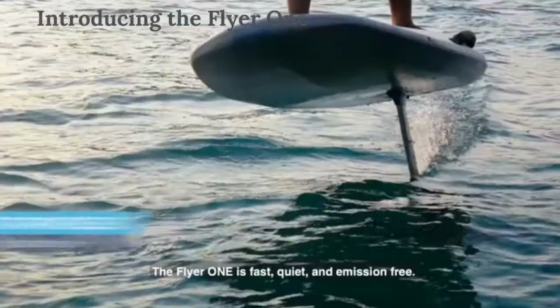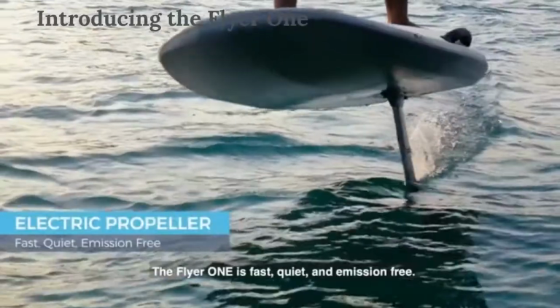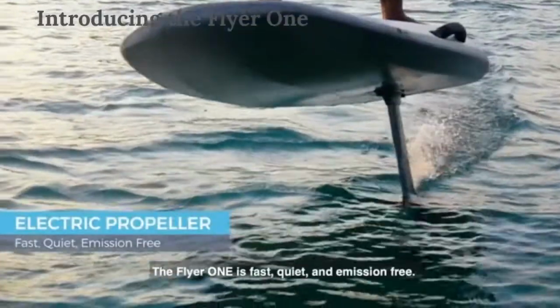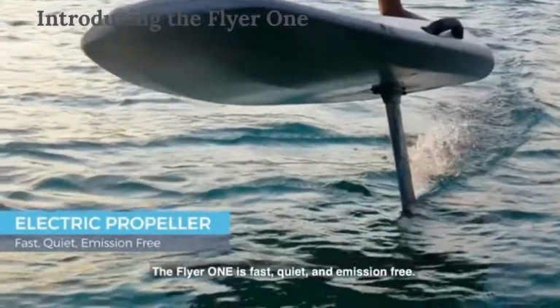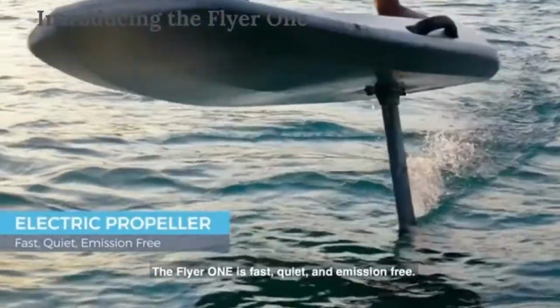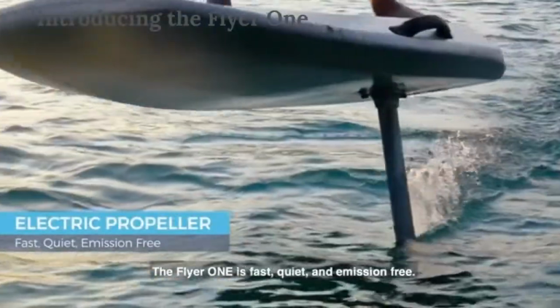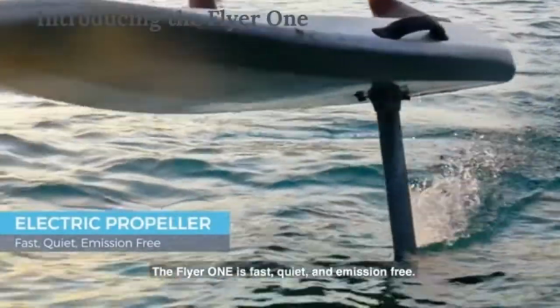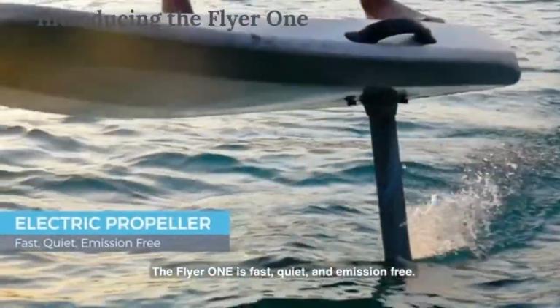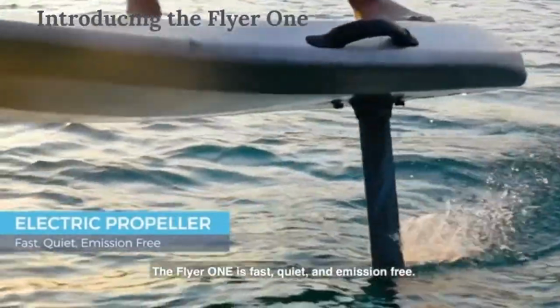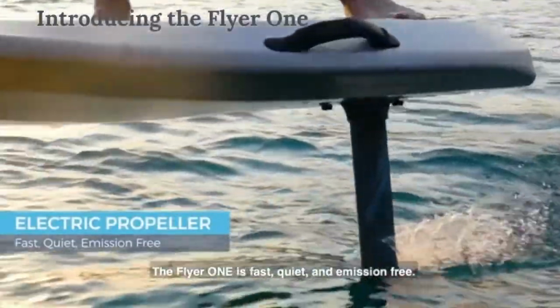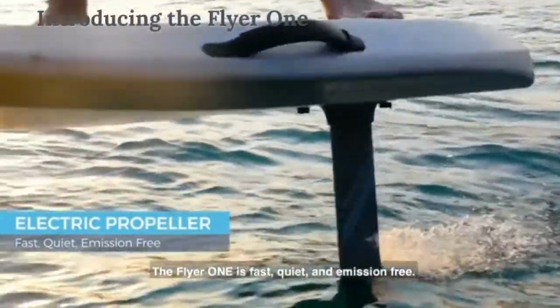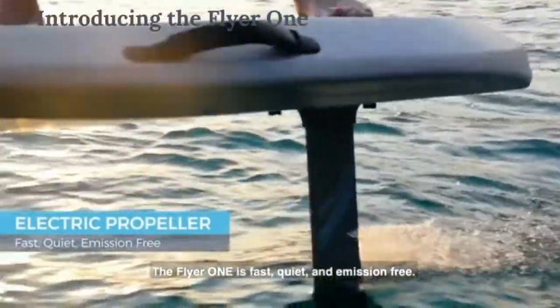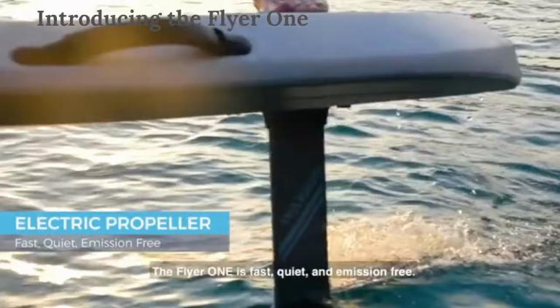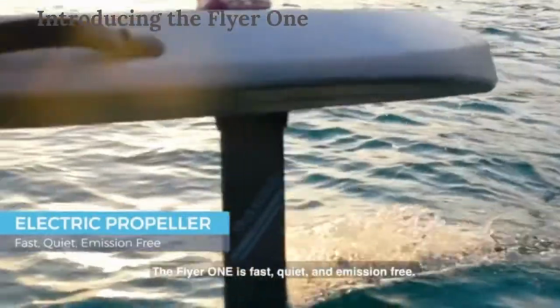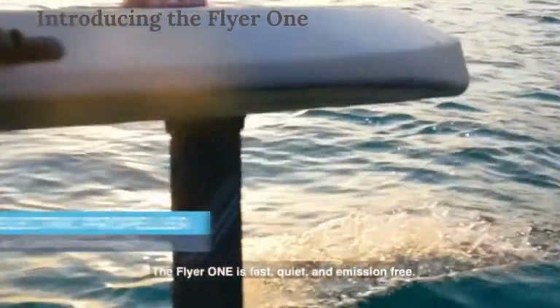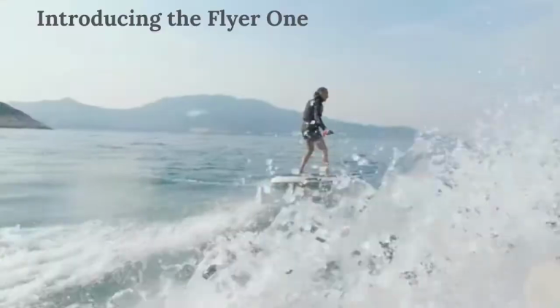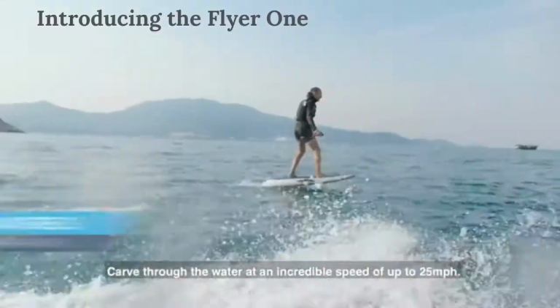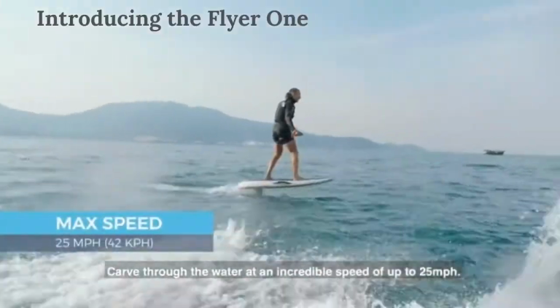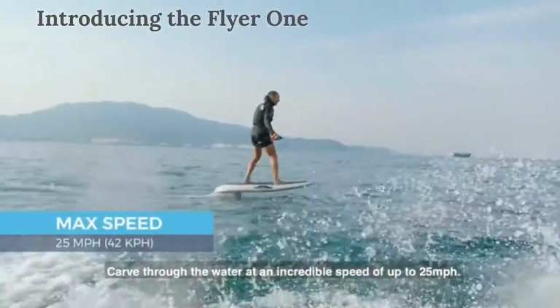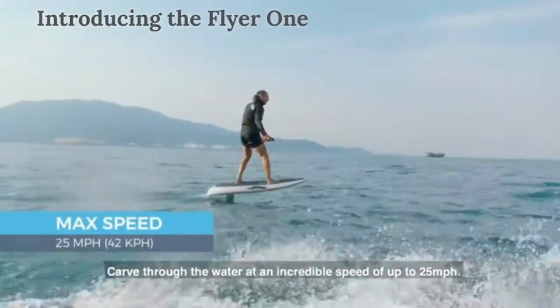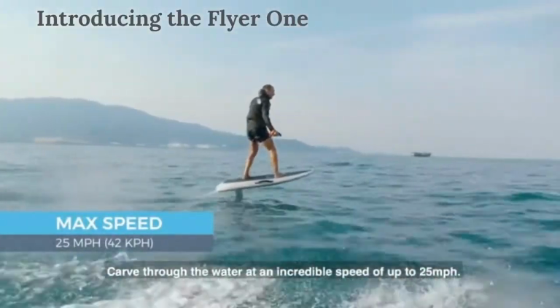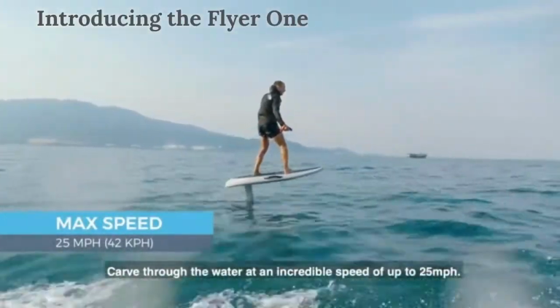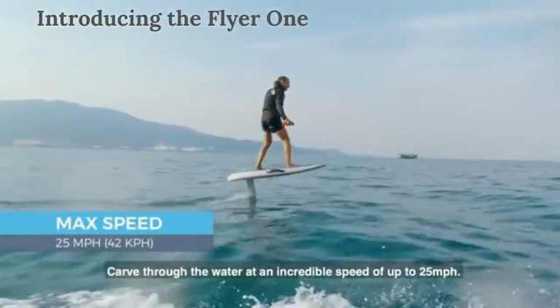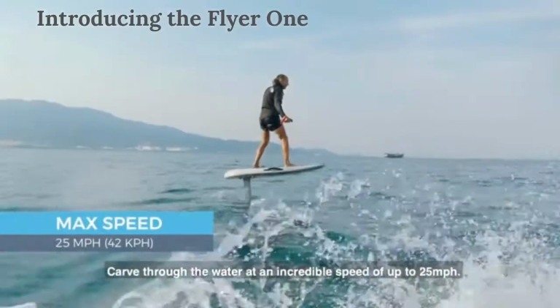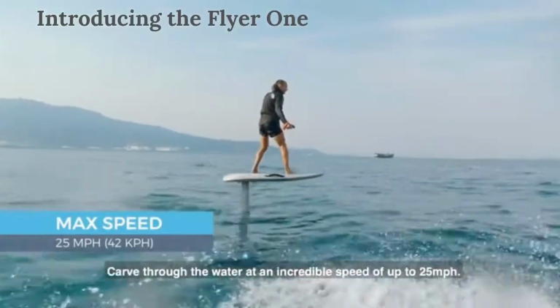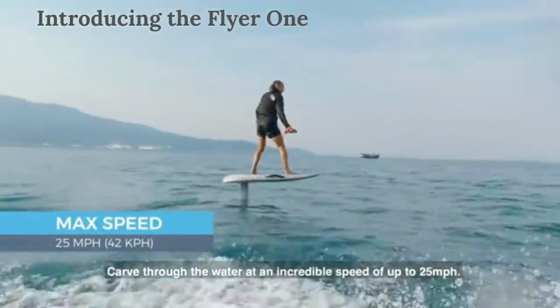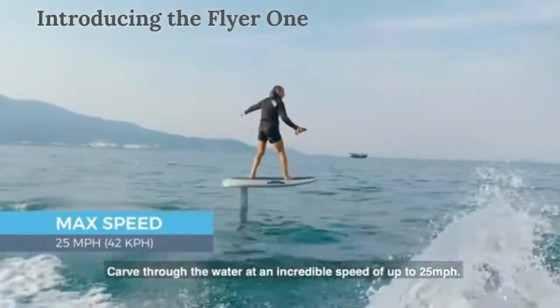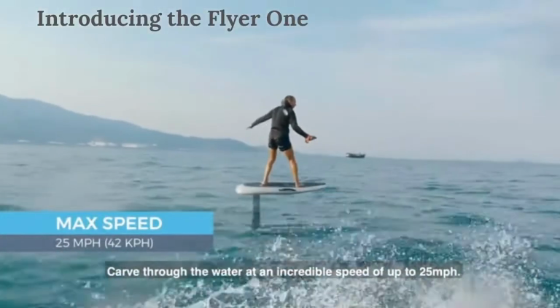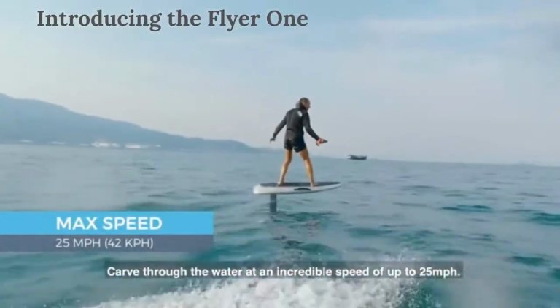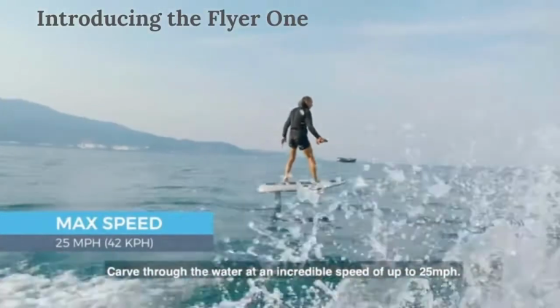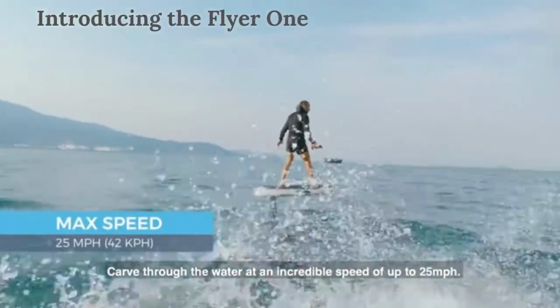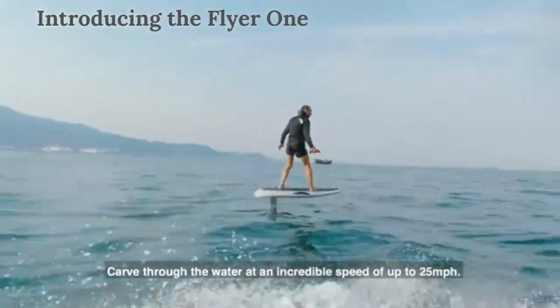The Flyer 1 is fast, quiet, and emission-free, carving through the water at an incredible speed of up to 25 miles per hour.